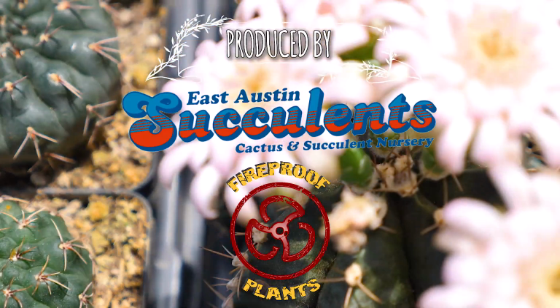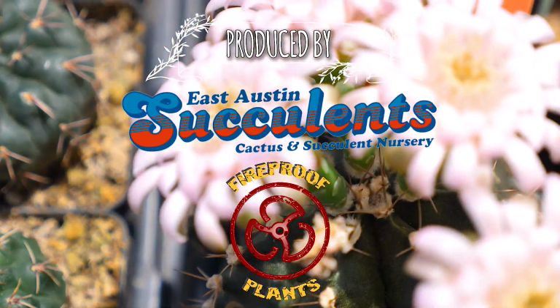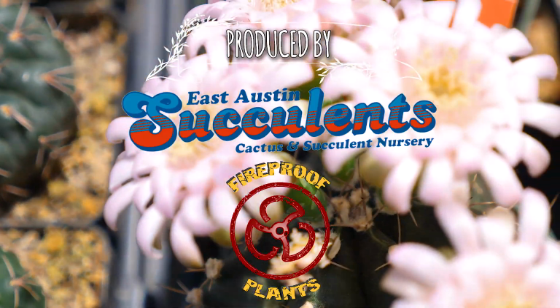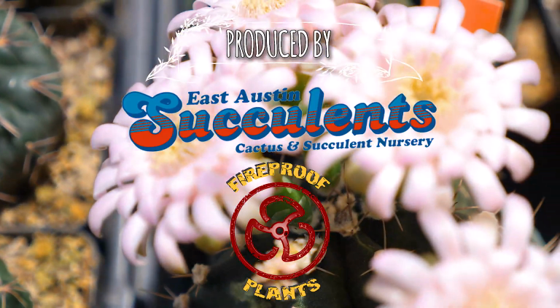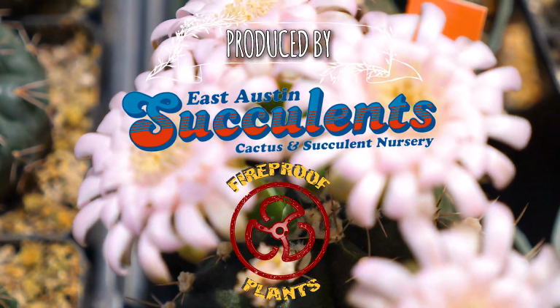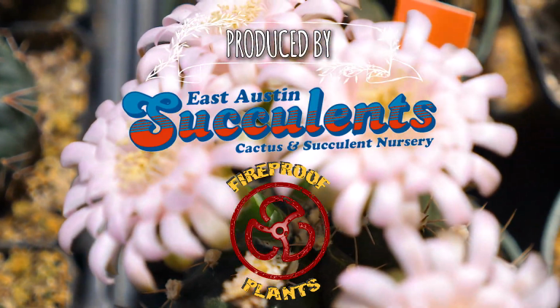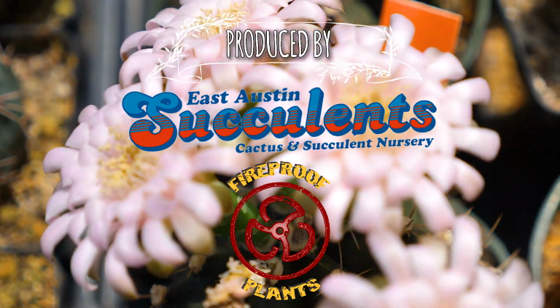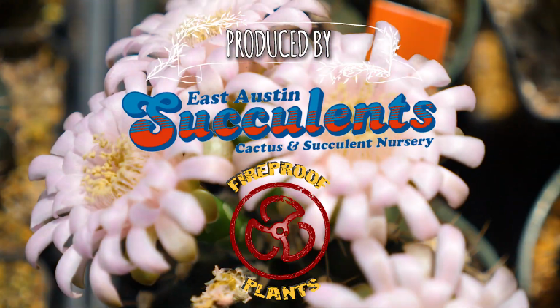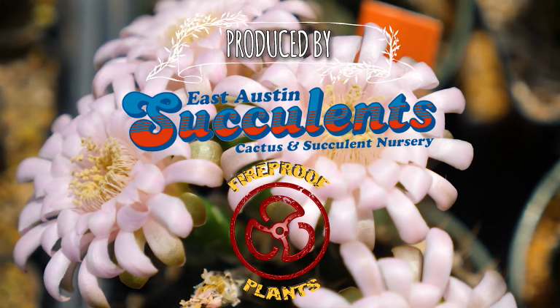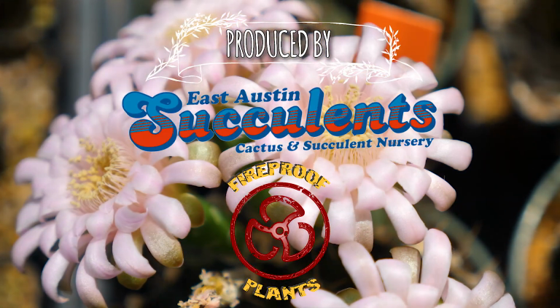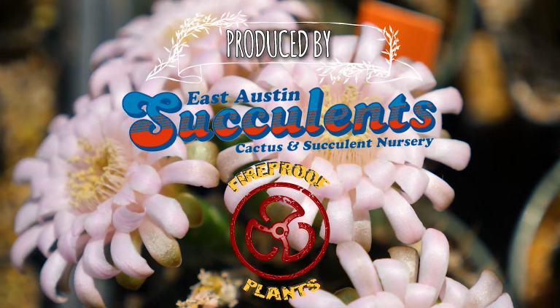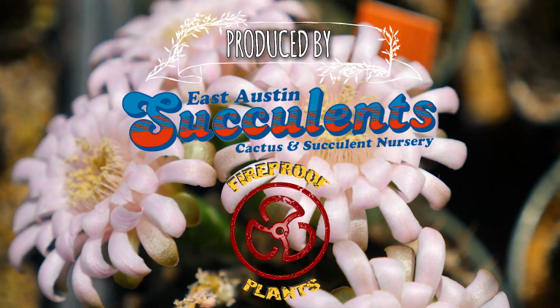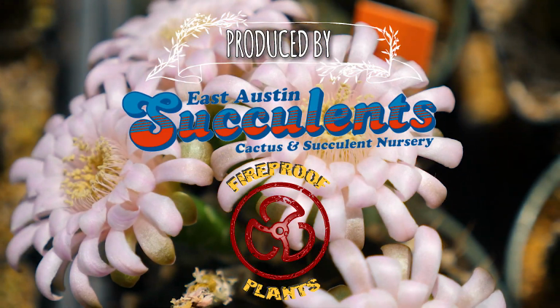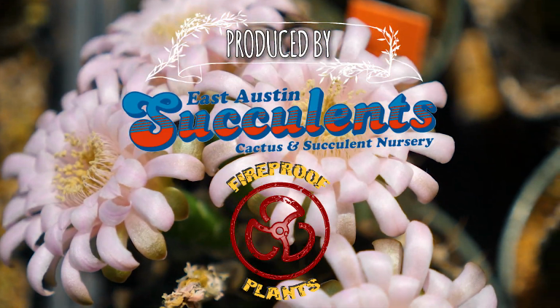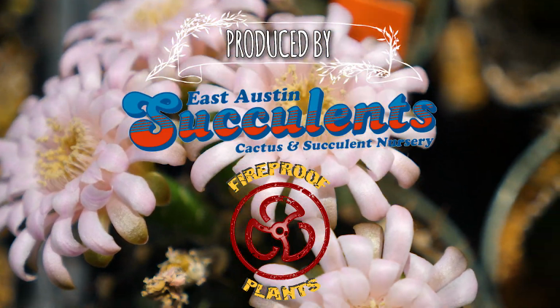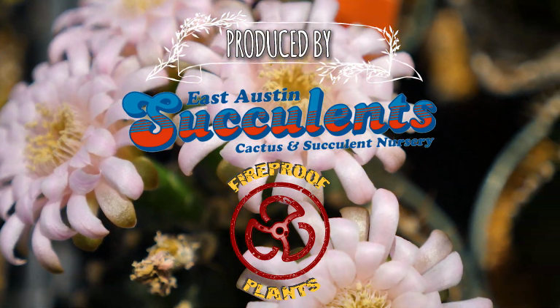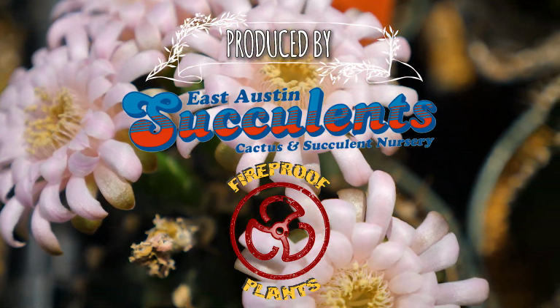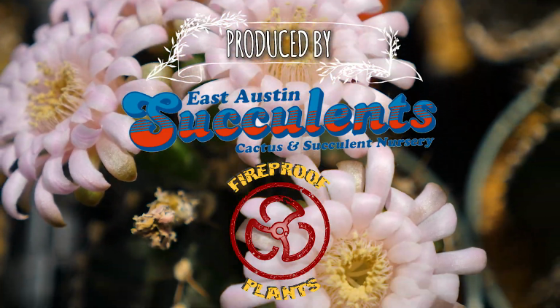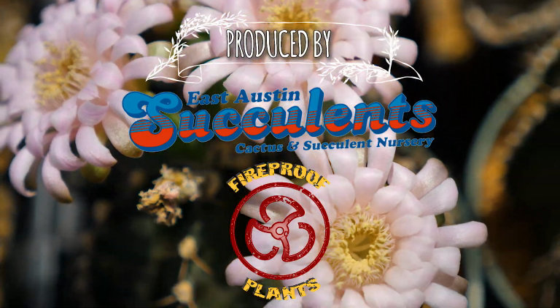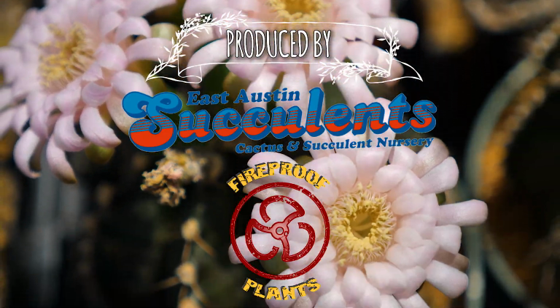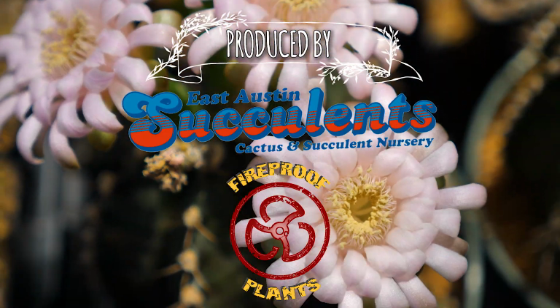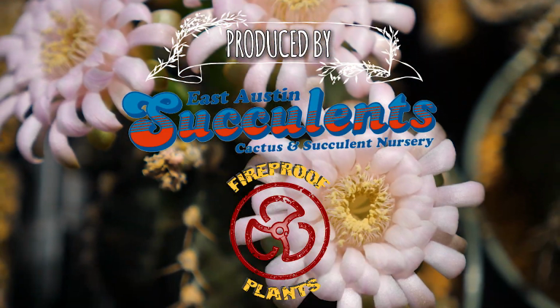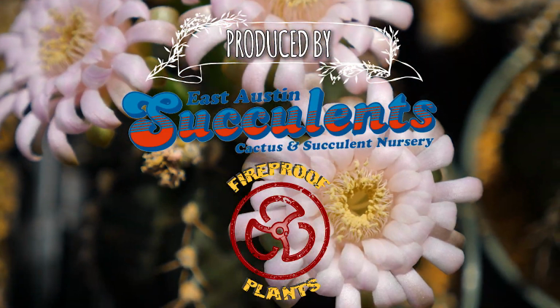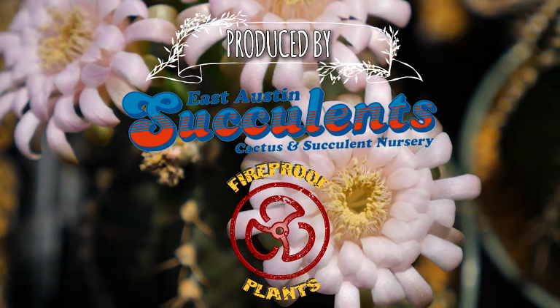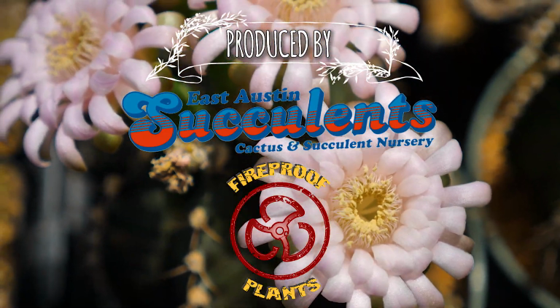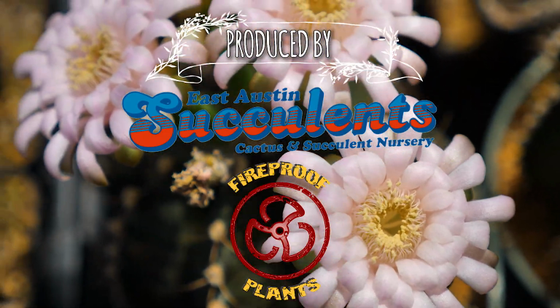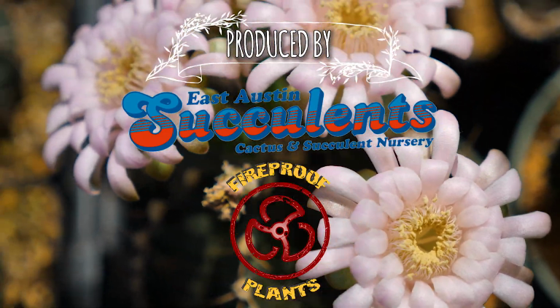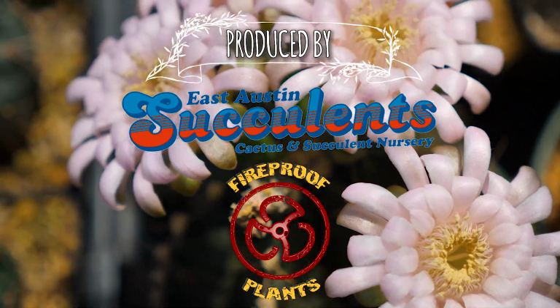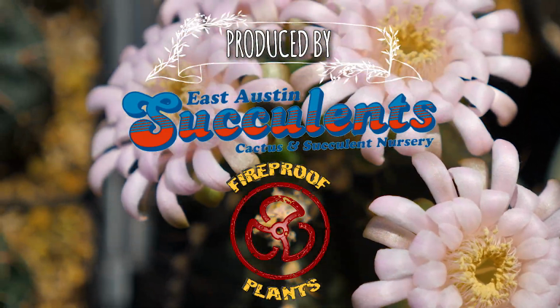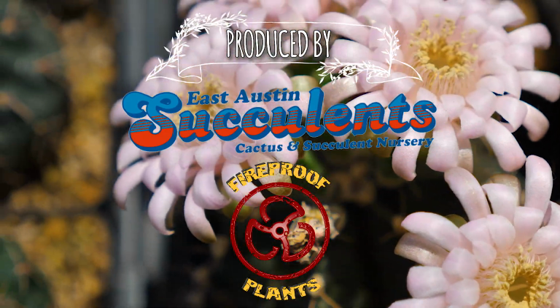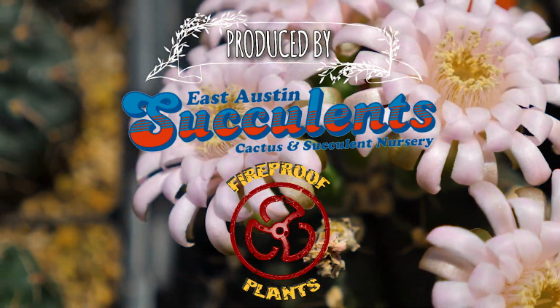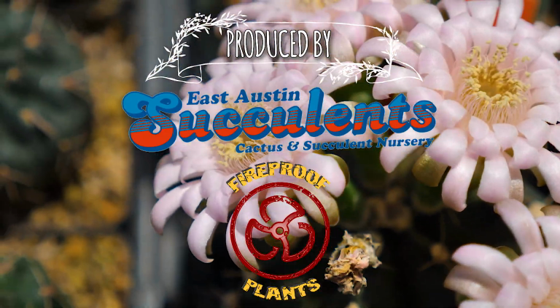Like and subscribe, and follow East Austin Succulents and Fireproof Plants on Instagram.